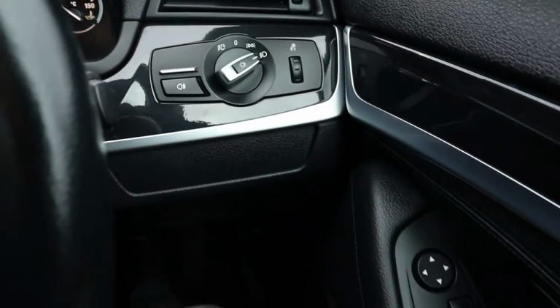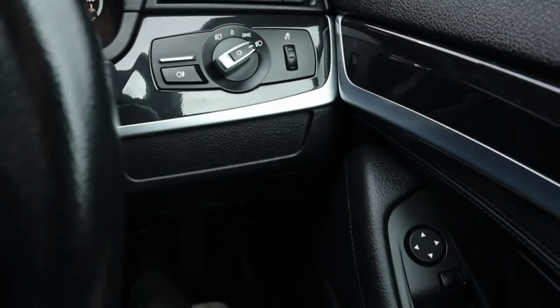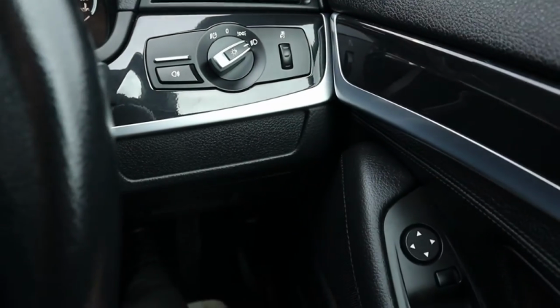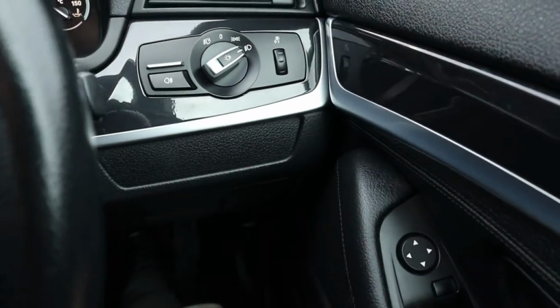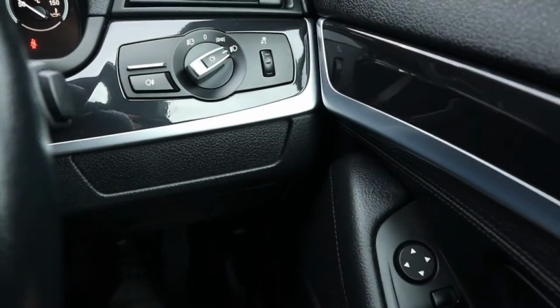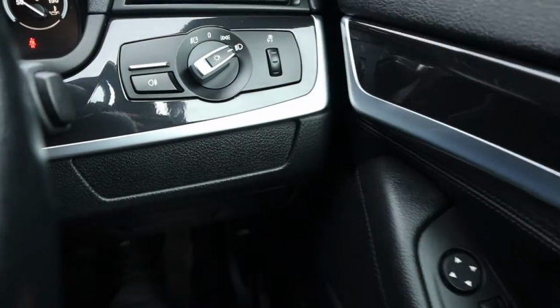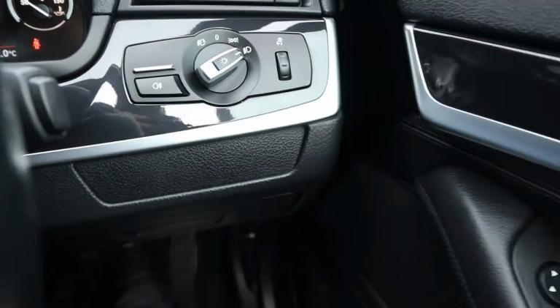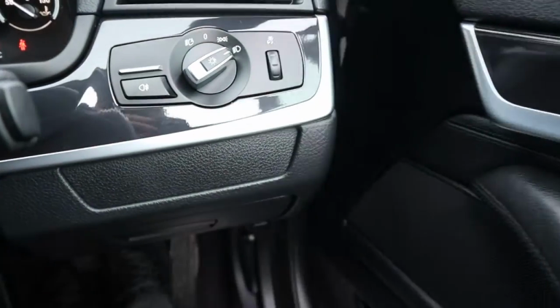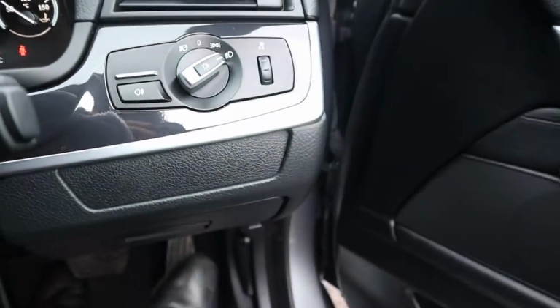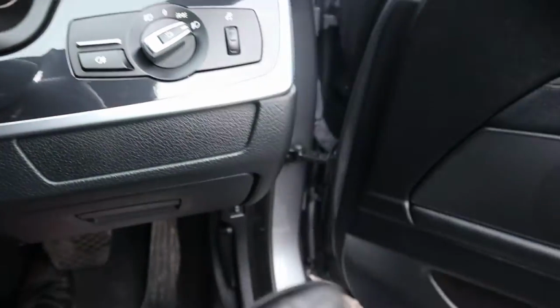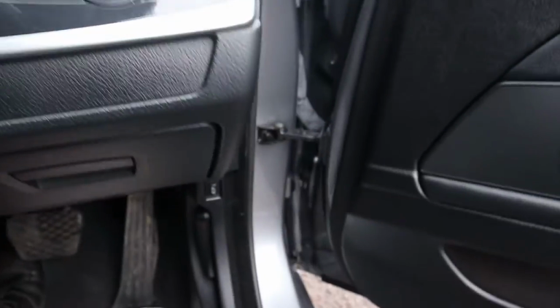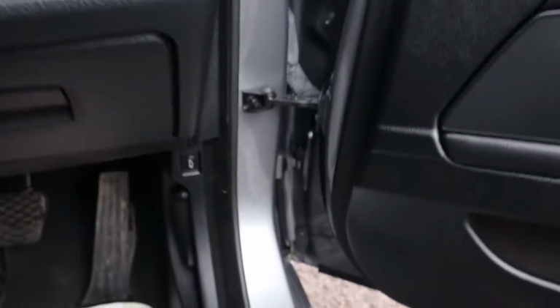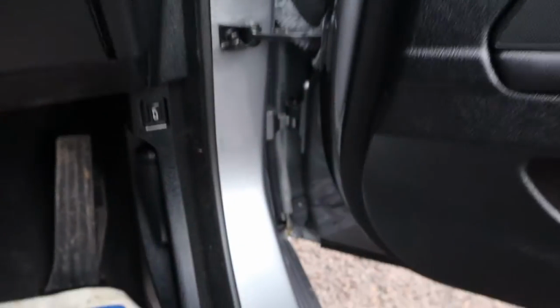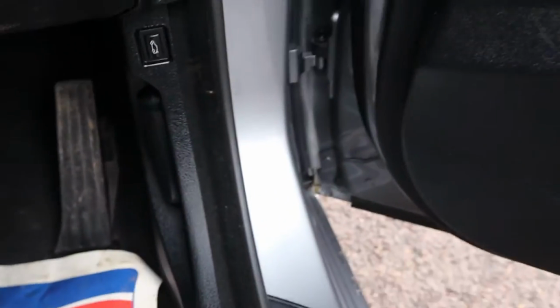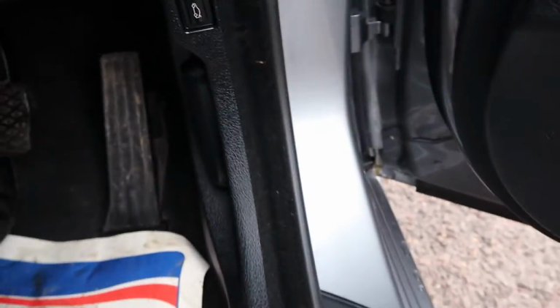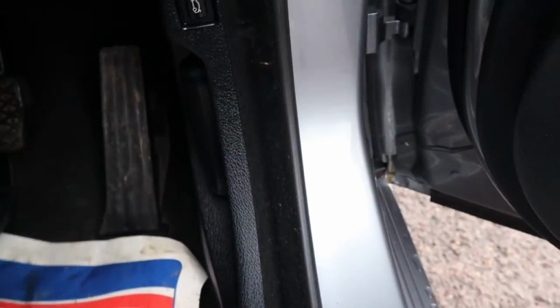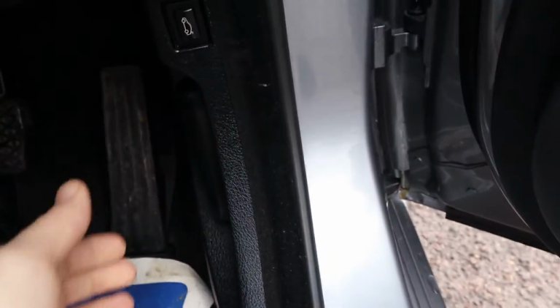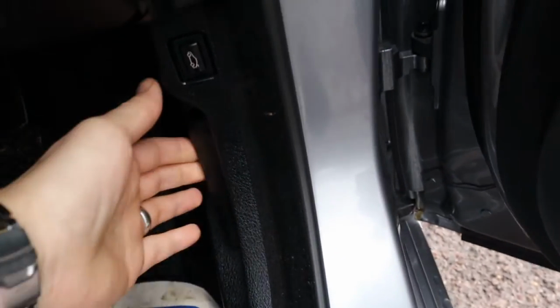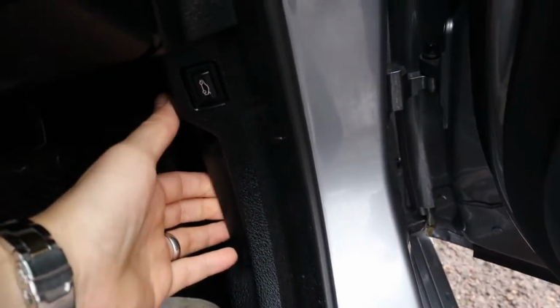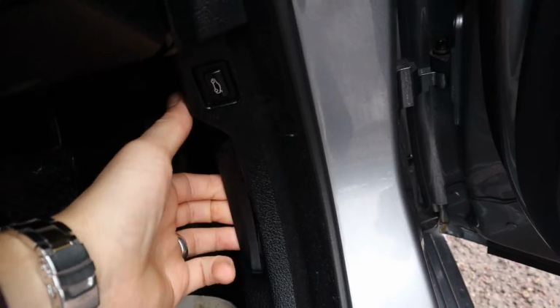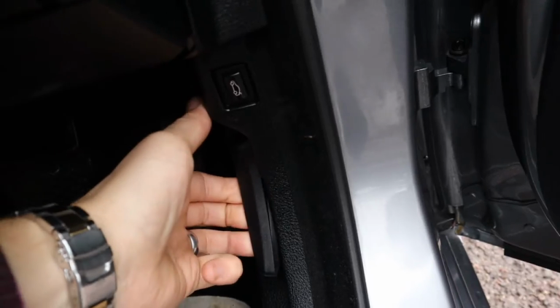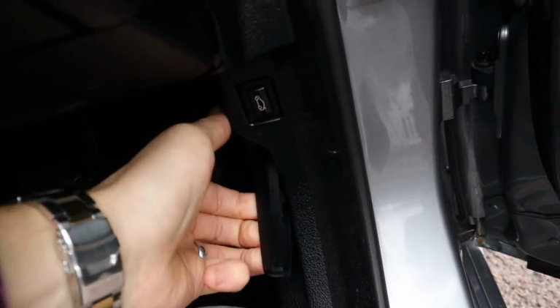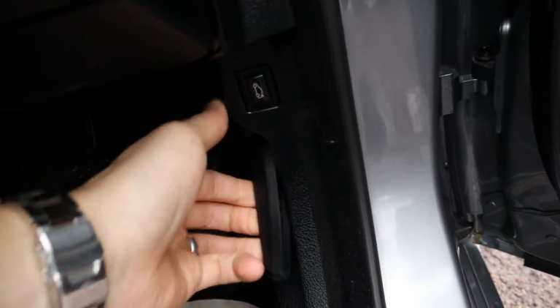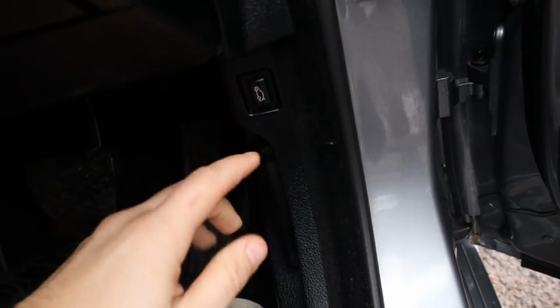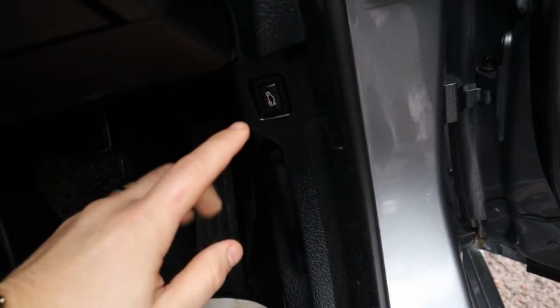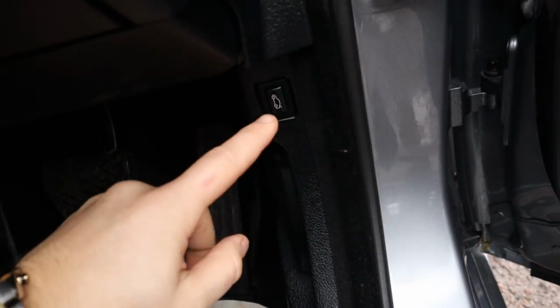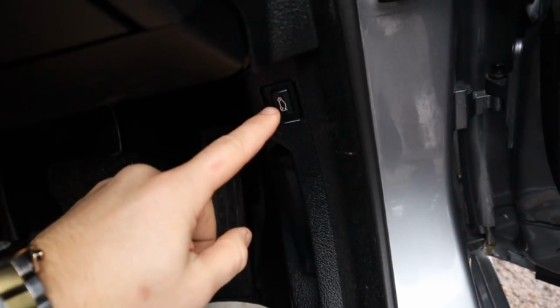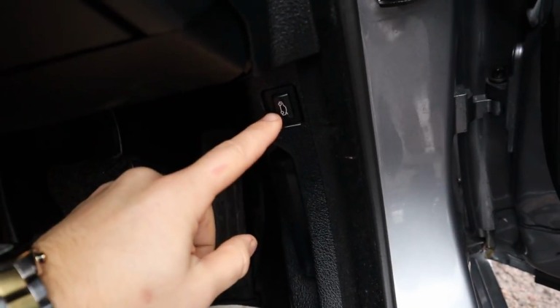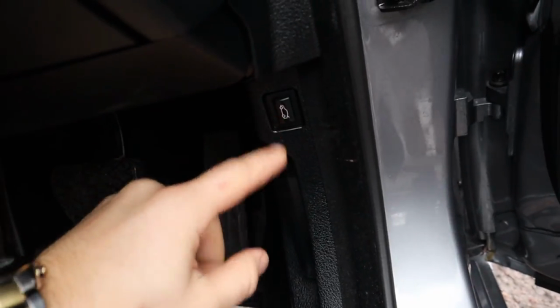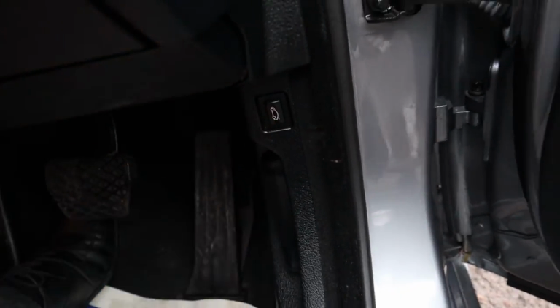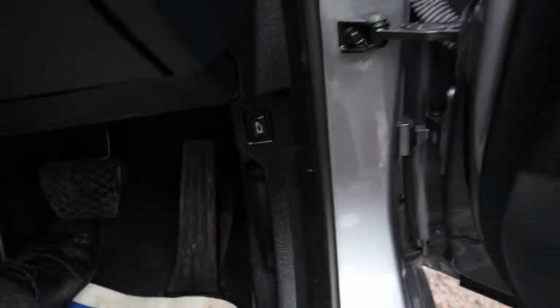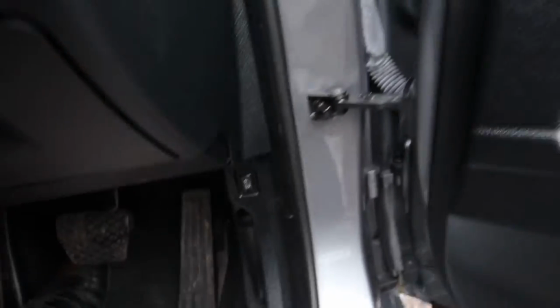Let's pop the bonnet while the engine's running. To do that, there's a latch just there. And then above that you've got a button for the boot.